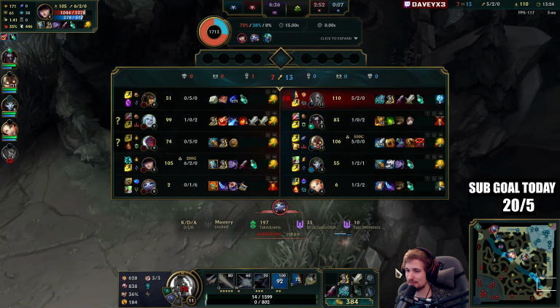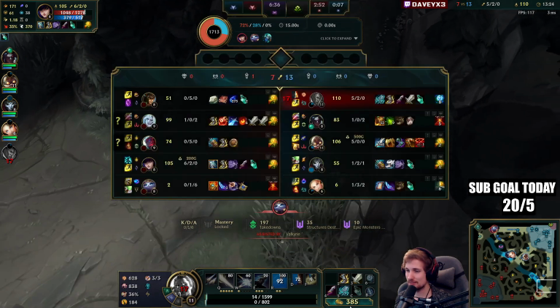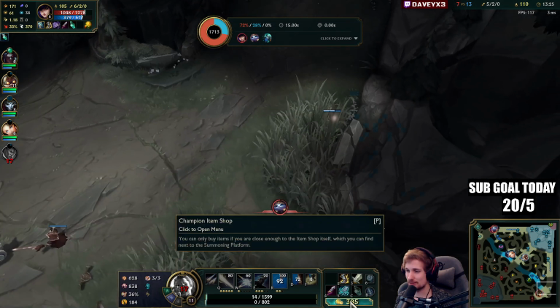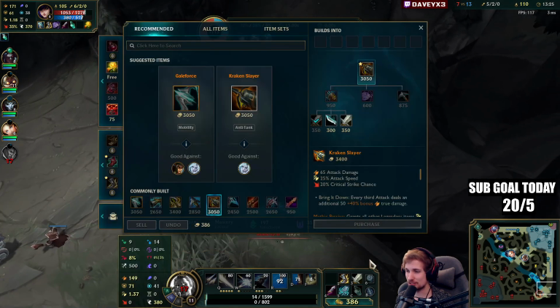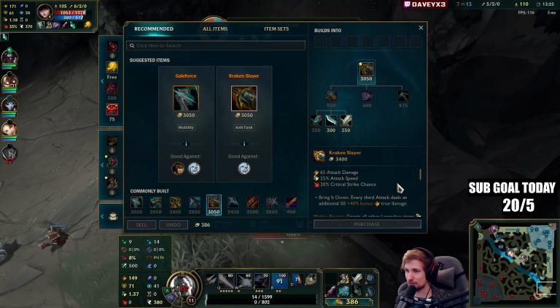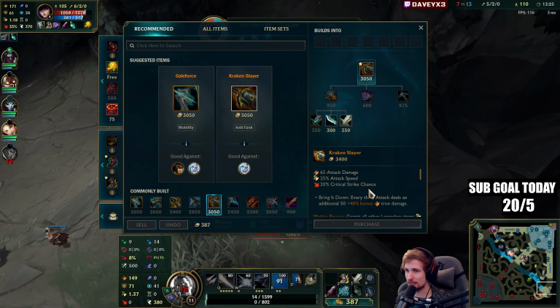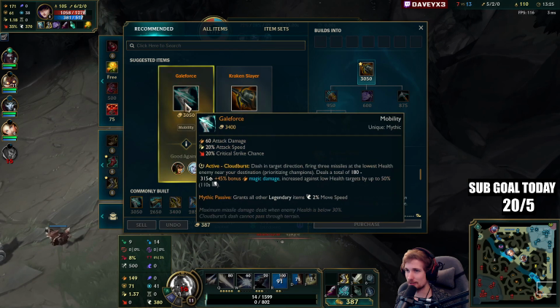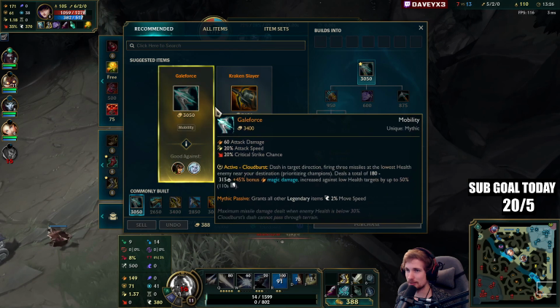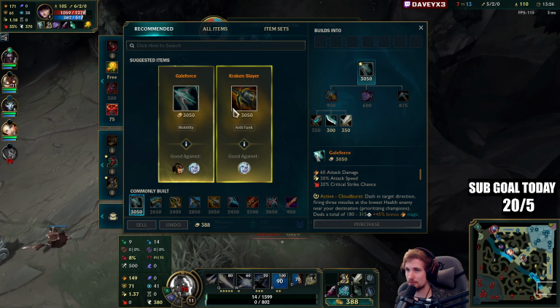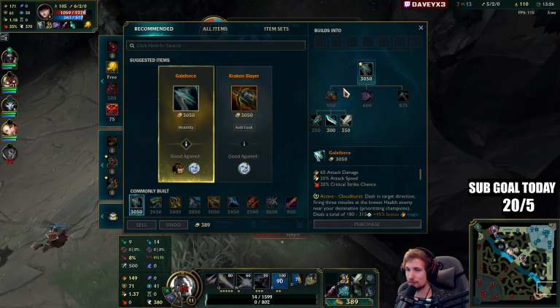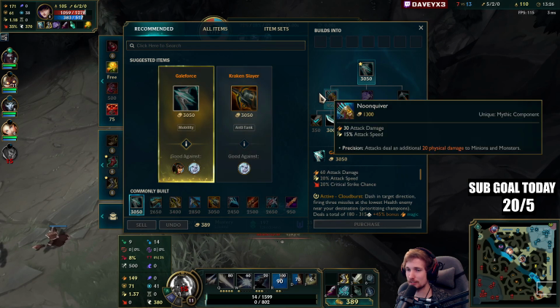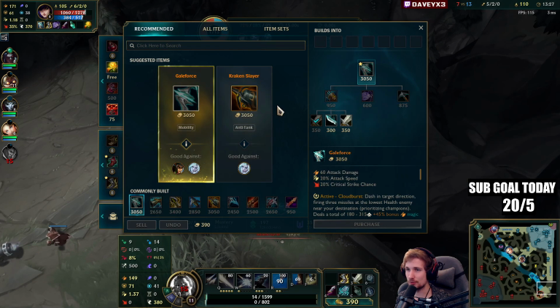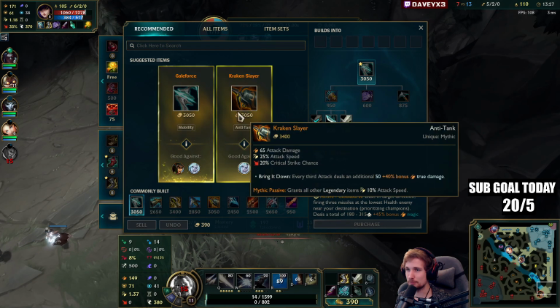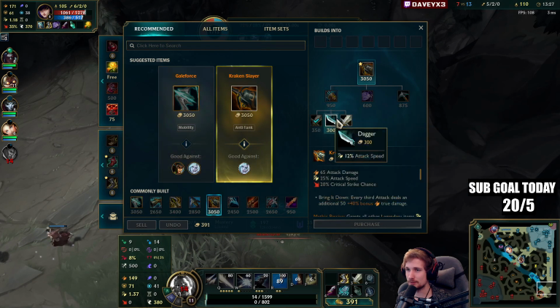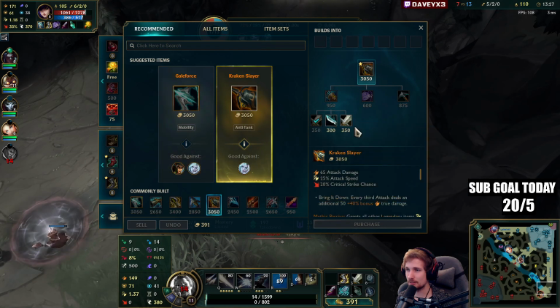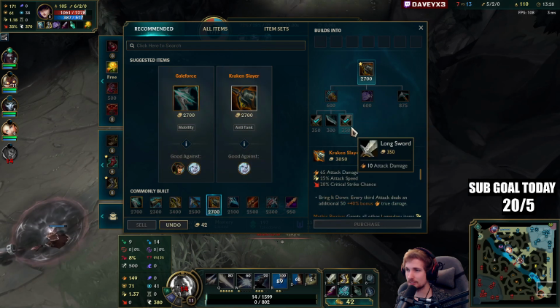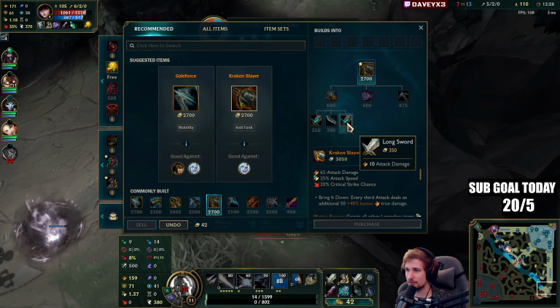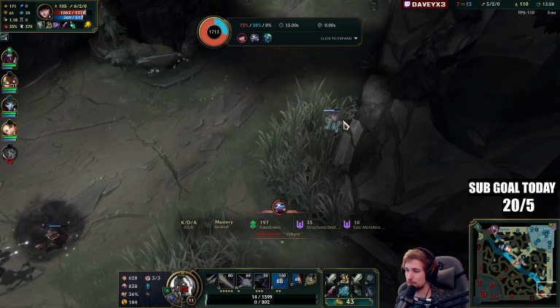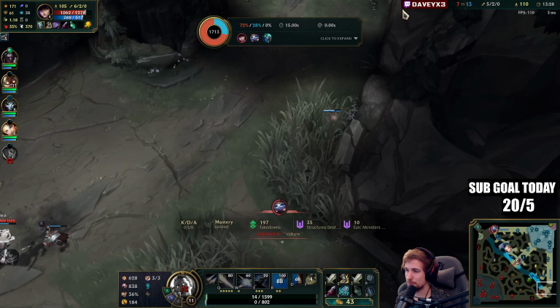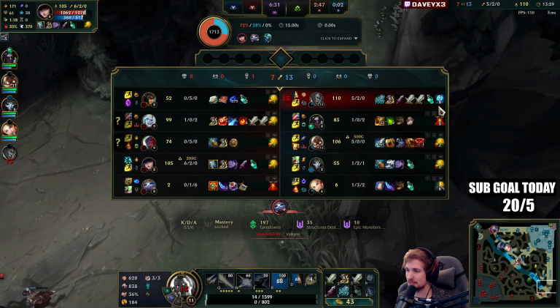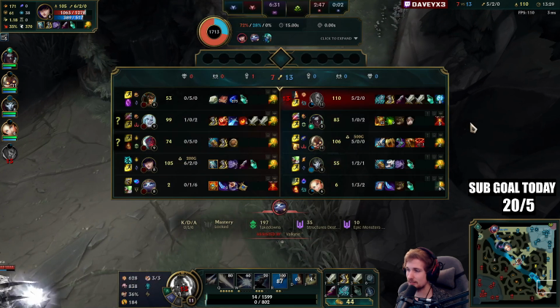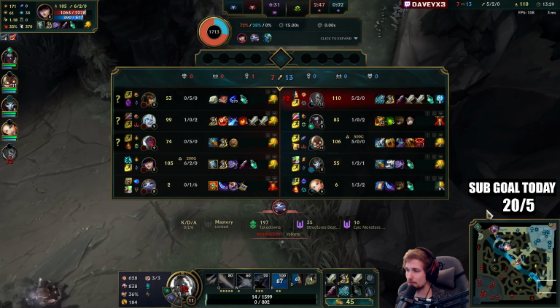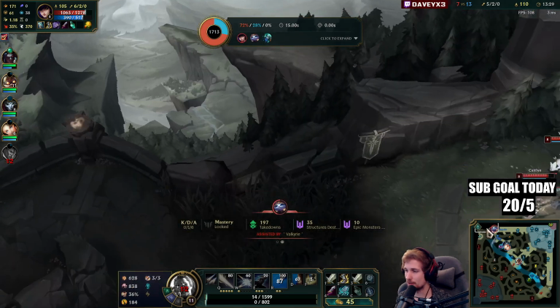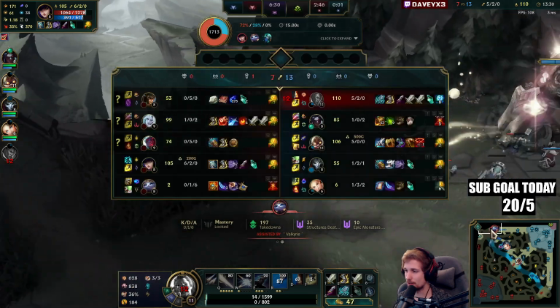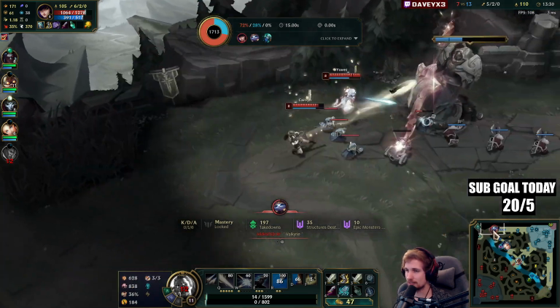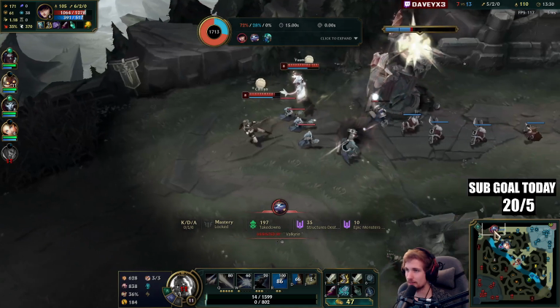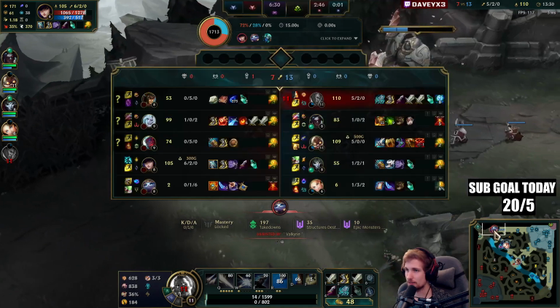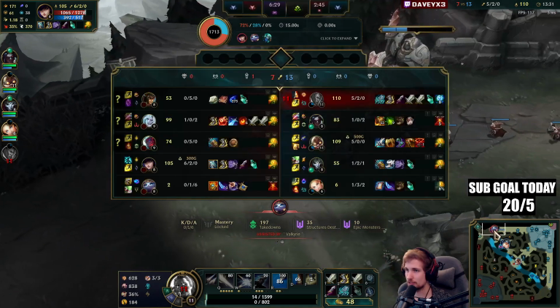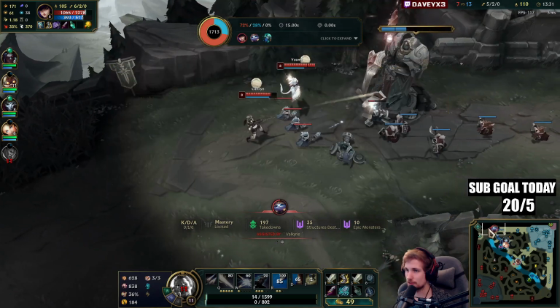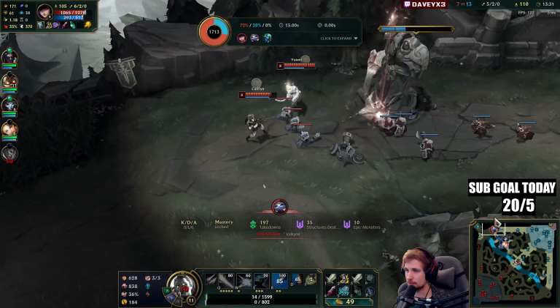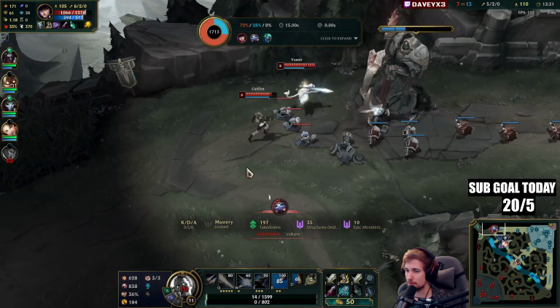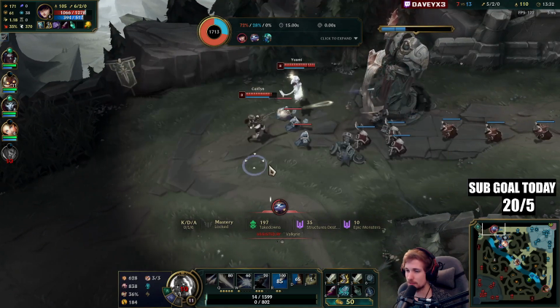We have an on-hit build, so obviously we don't beat a Caitlyn, and if there's a Yuumi on top of that — it's a problem.